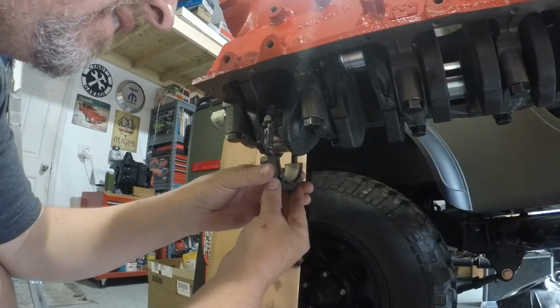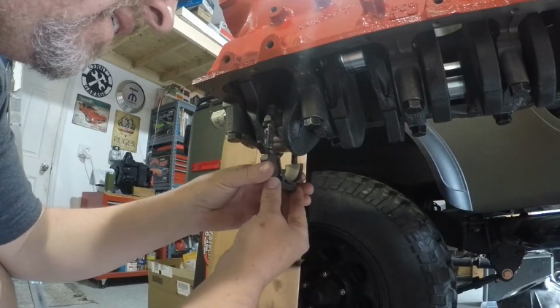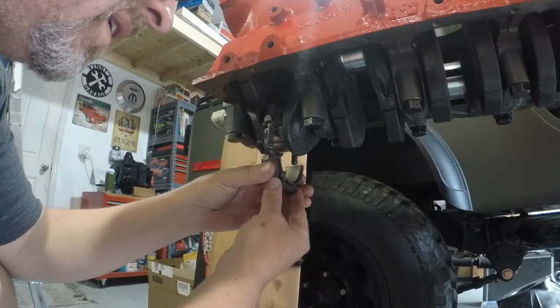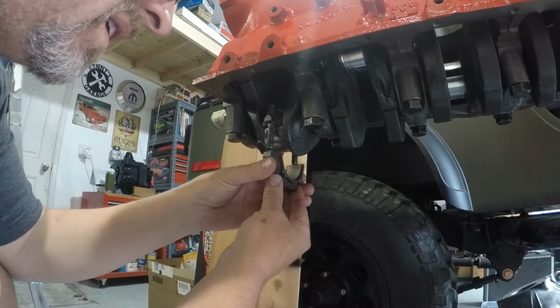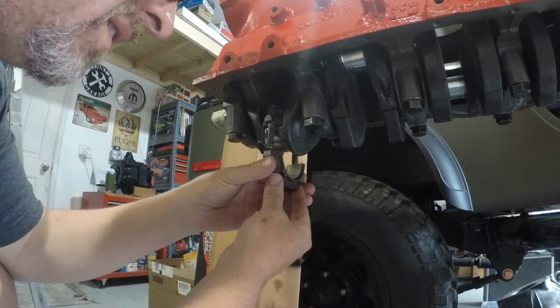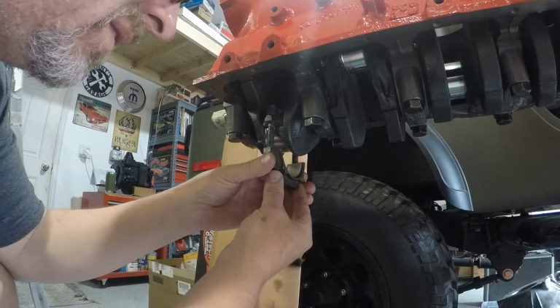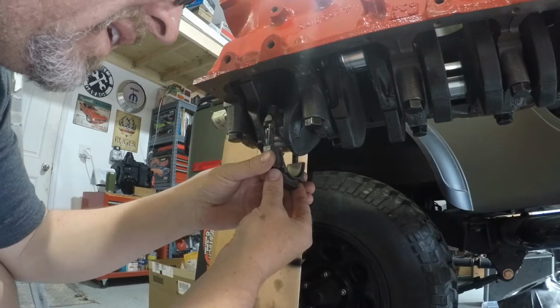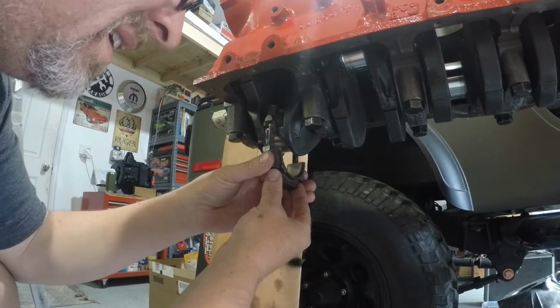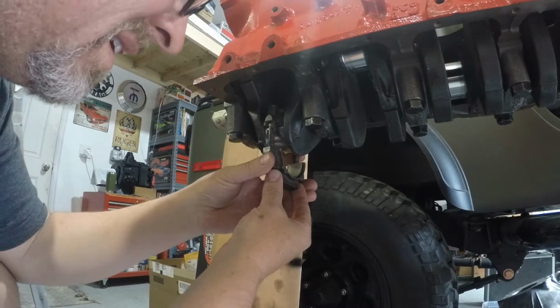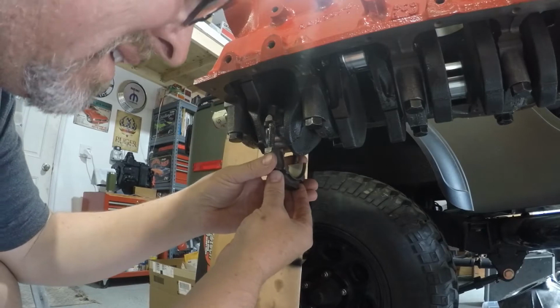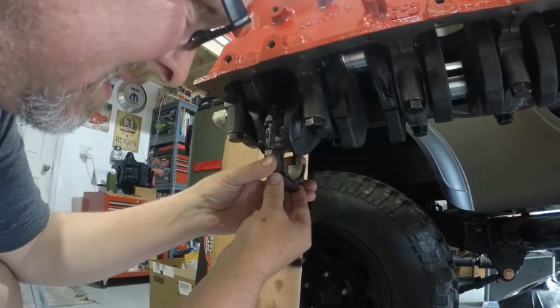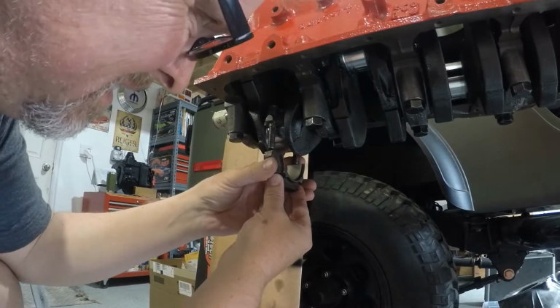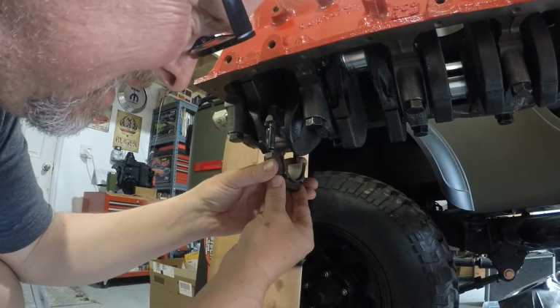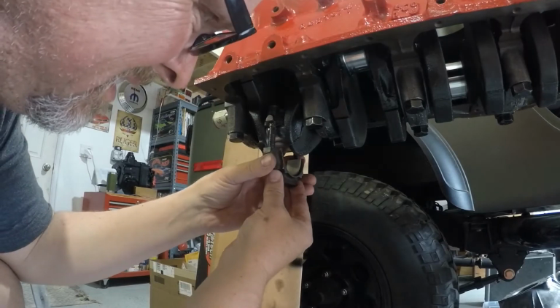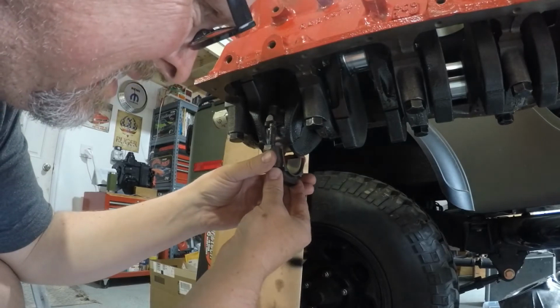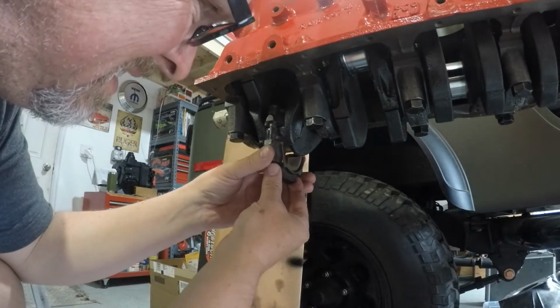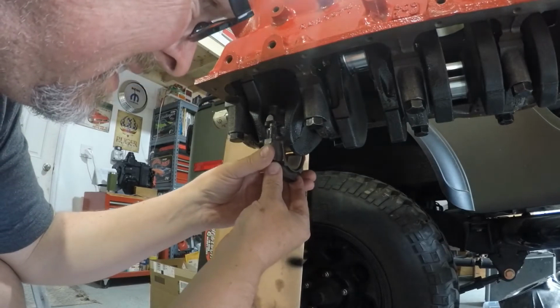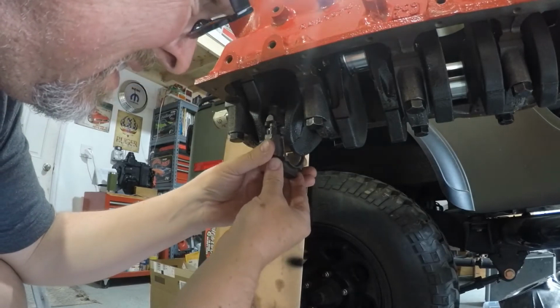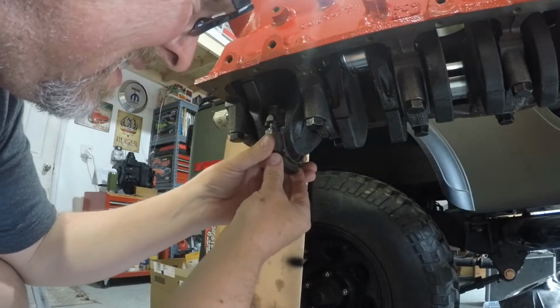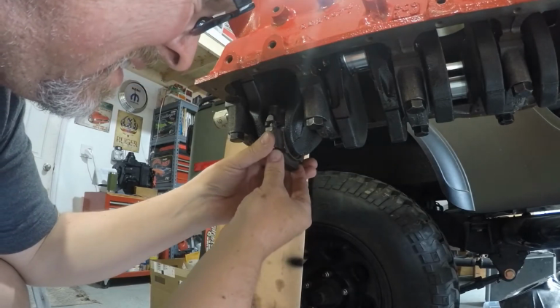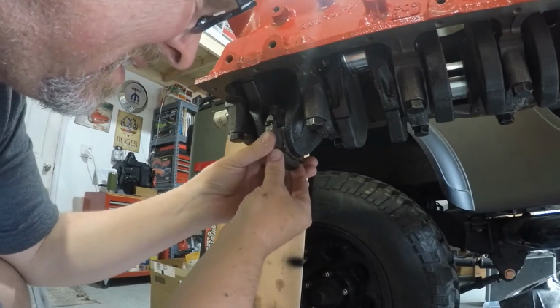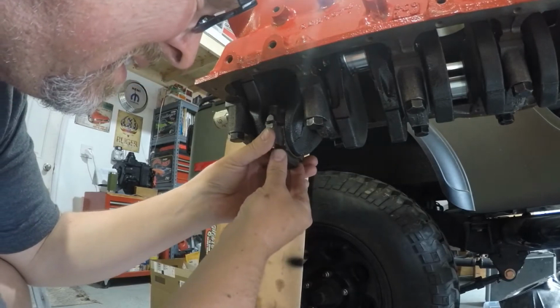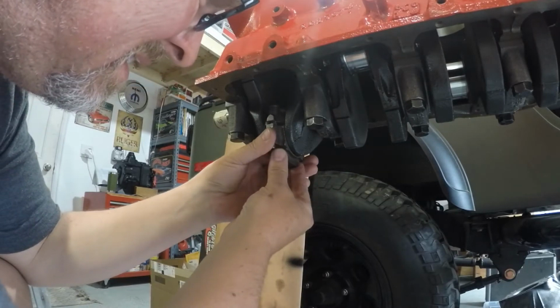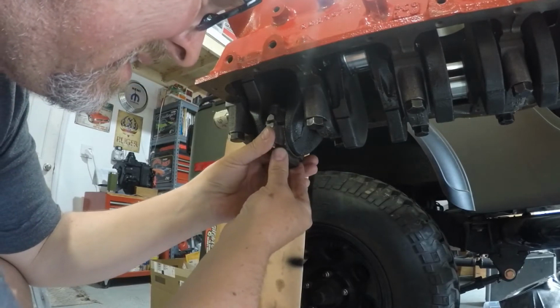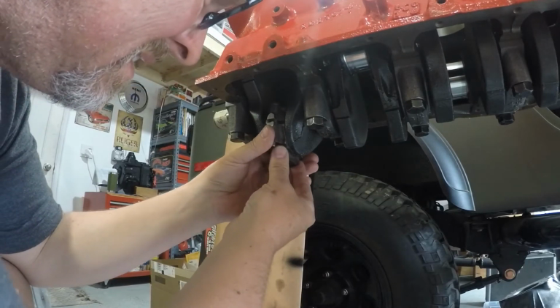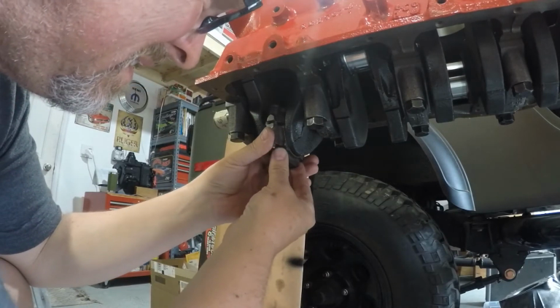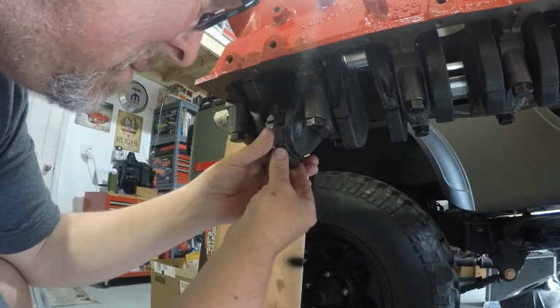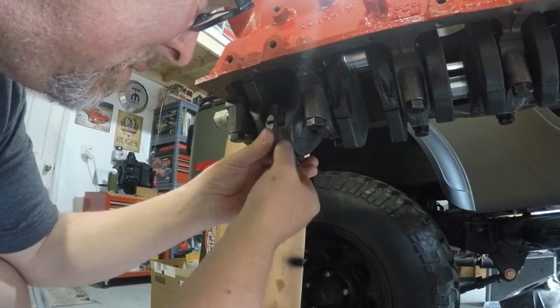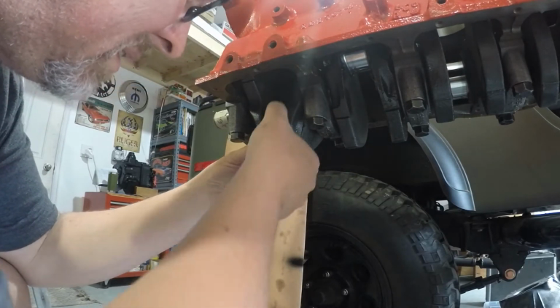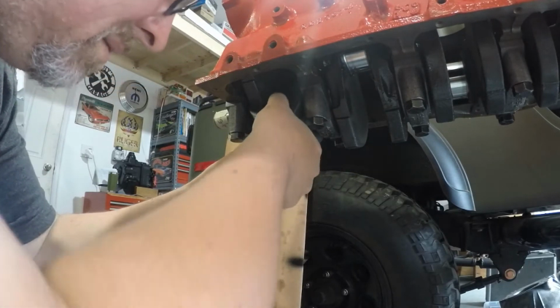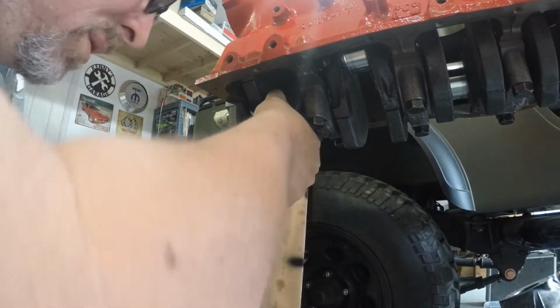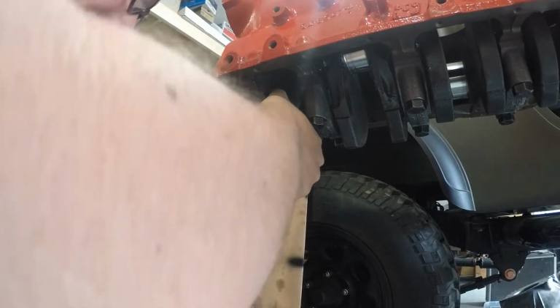The trick is going to be getting it to stay in place while we bolt it up. I'm going to carefully install the cap, hopefully it doesn't move.